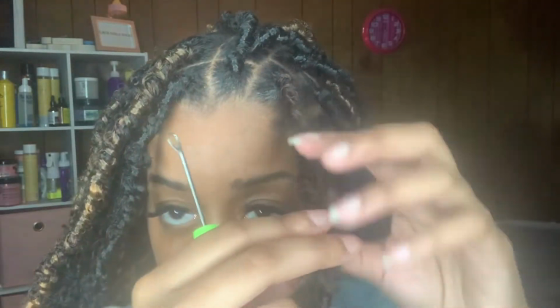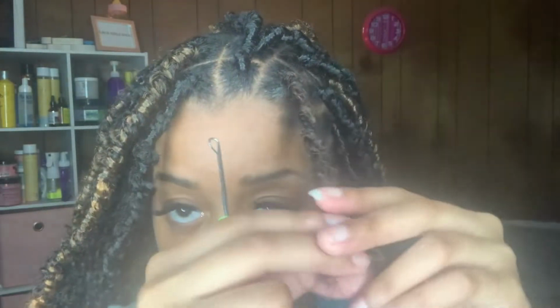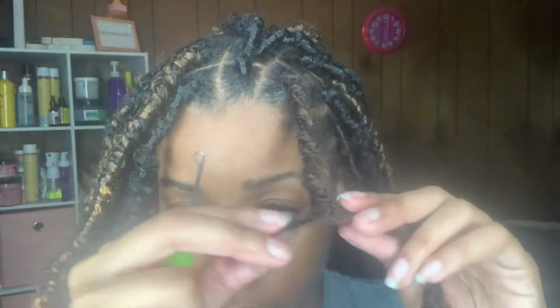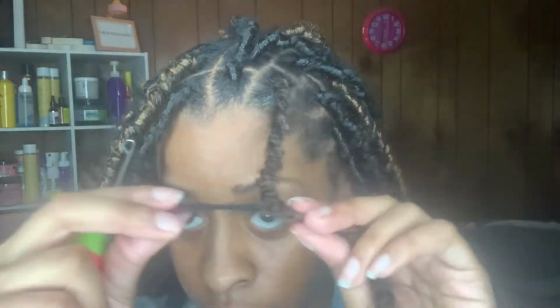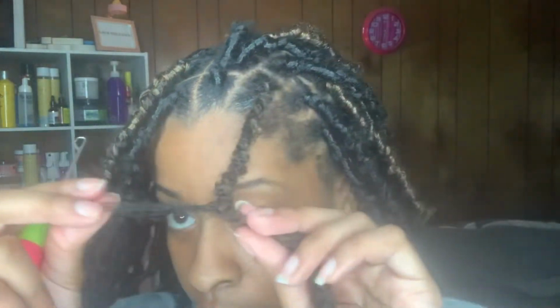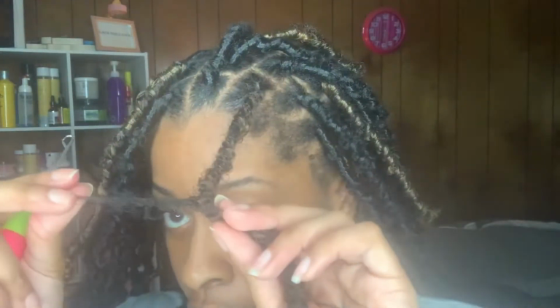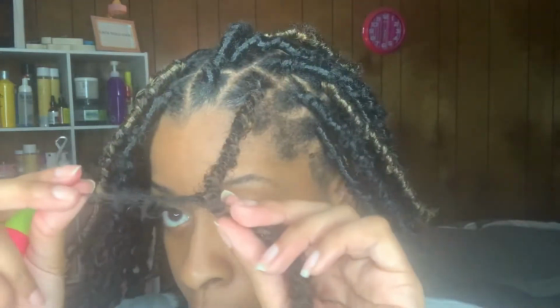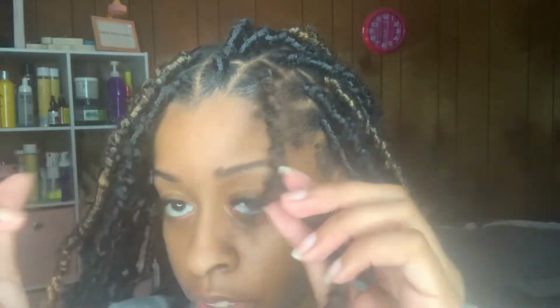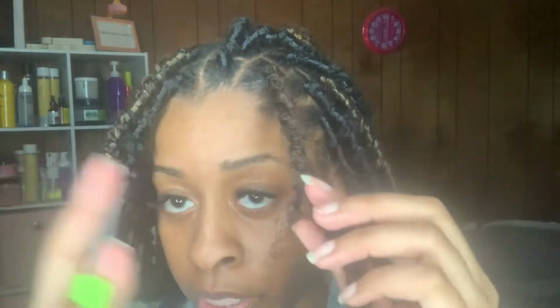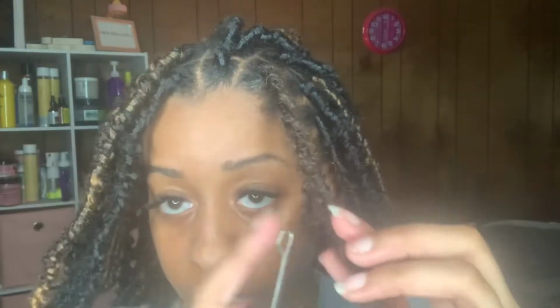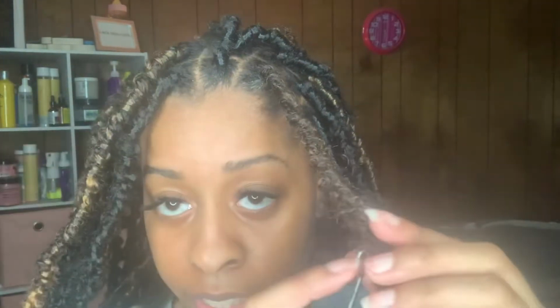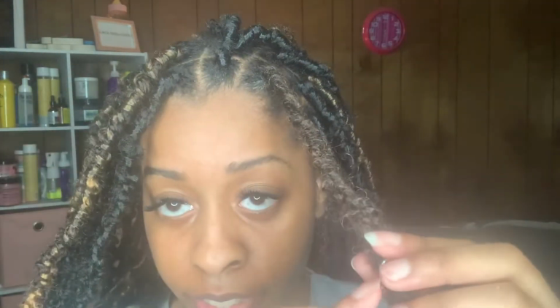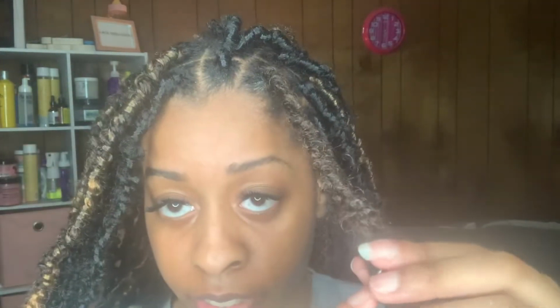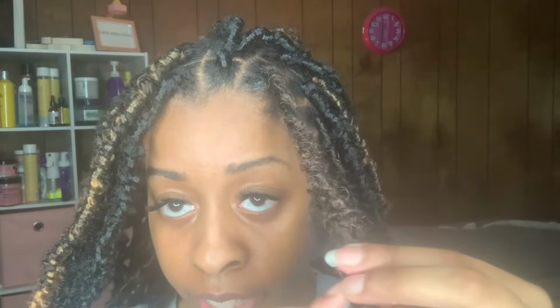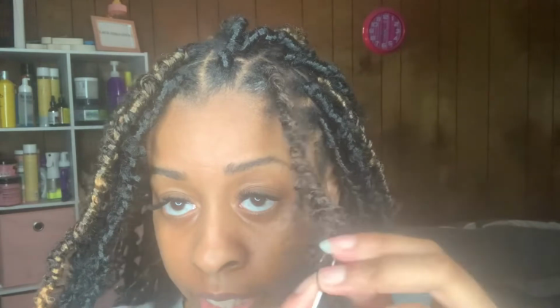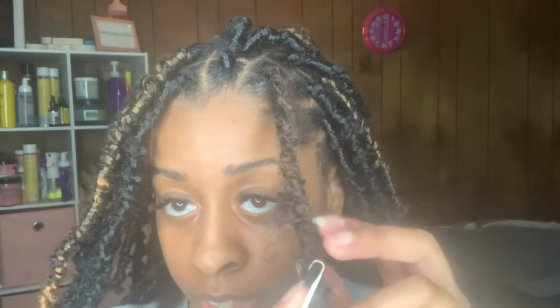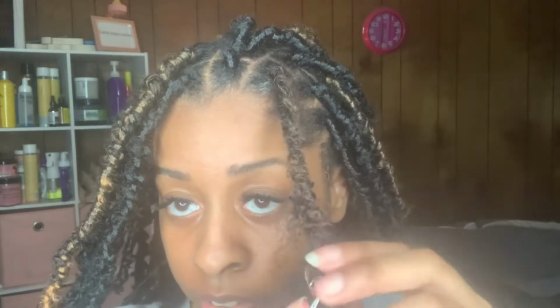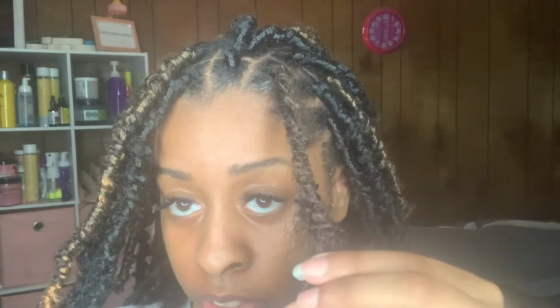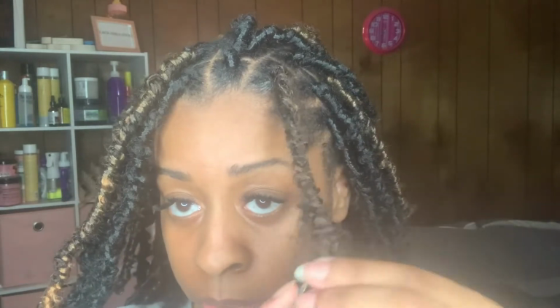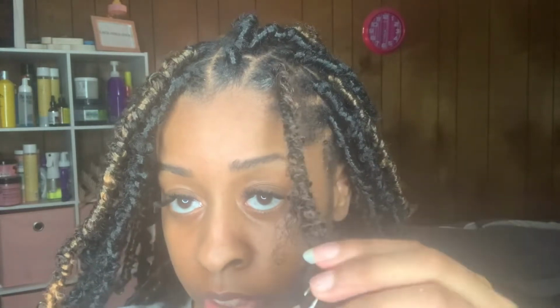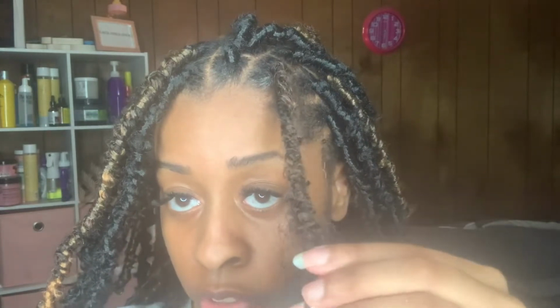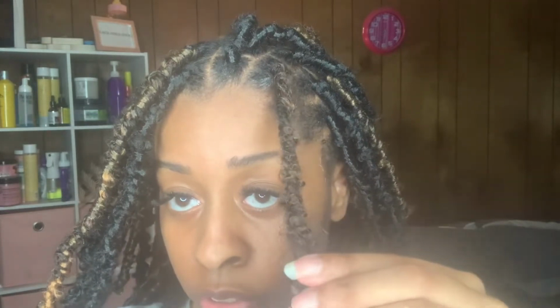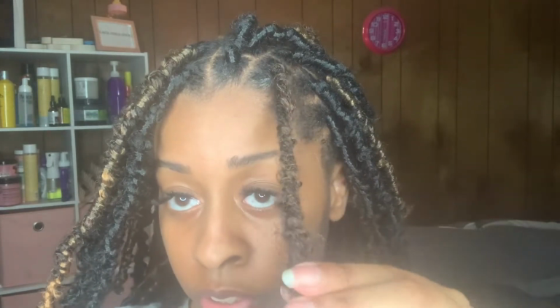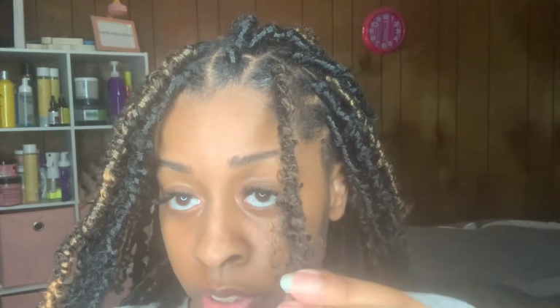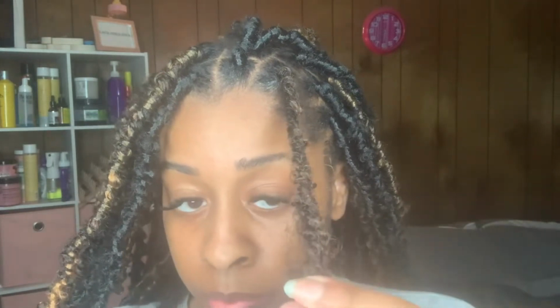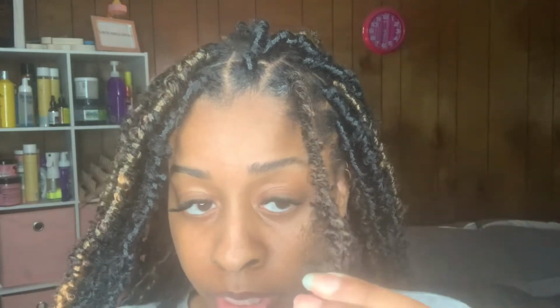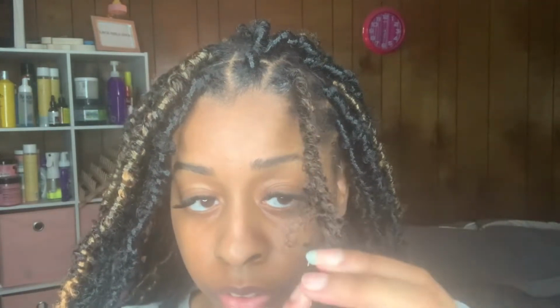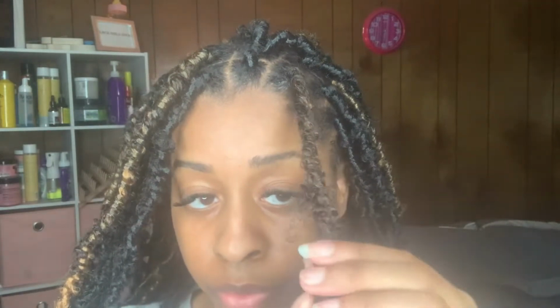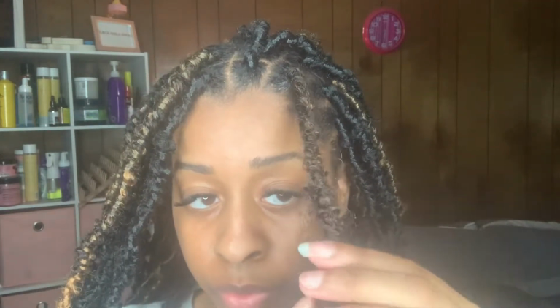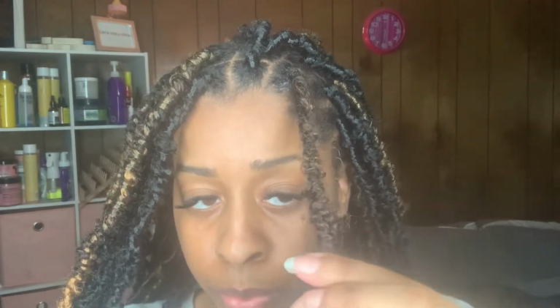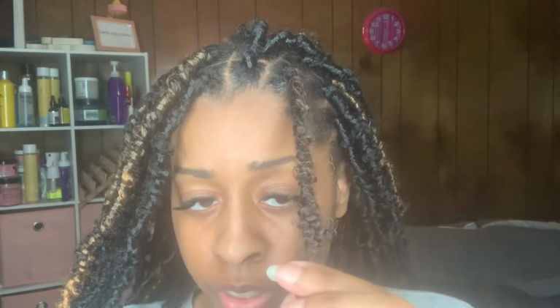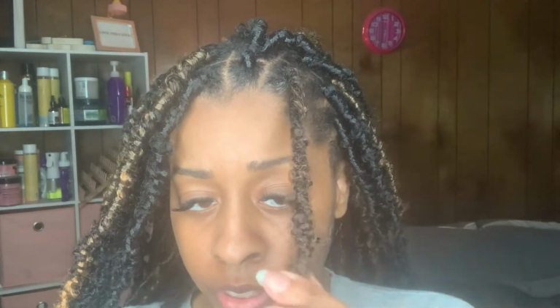I still have a little piece of my real hair hanging out so I'm going to go back through one more time.